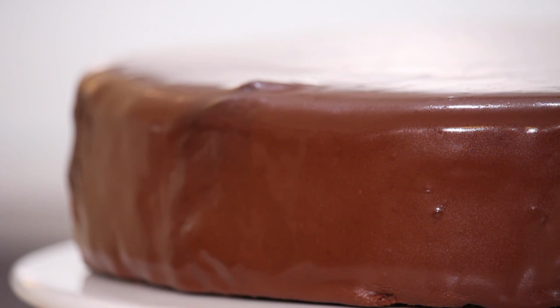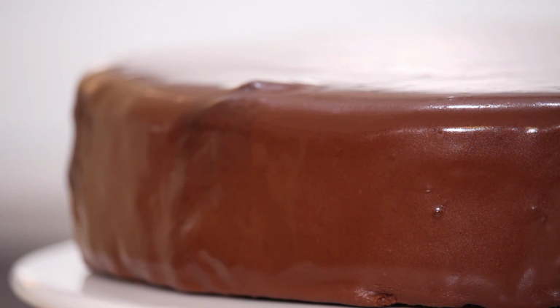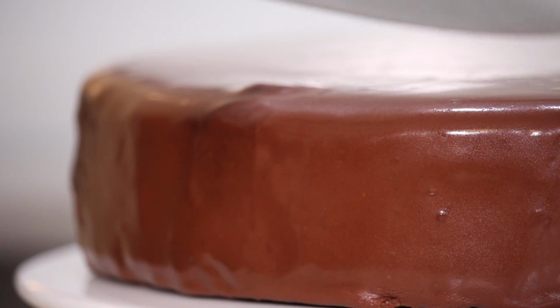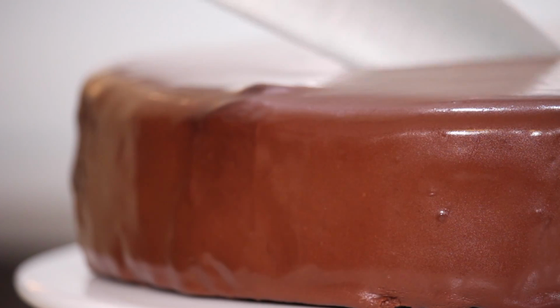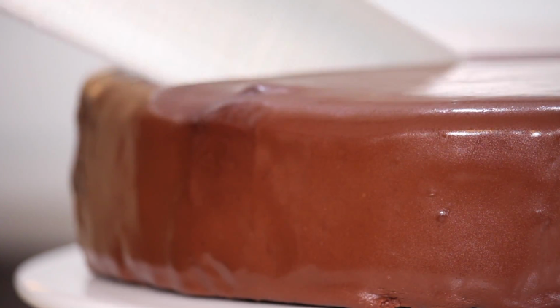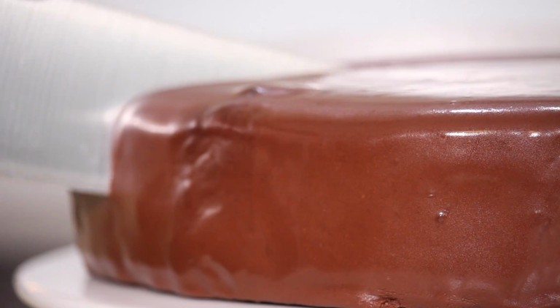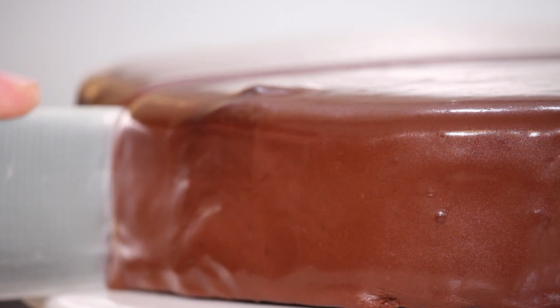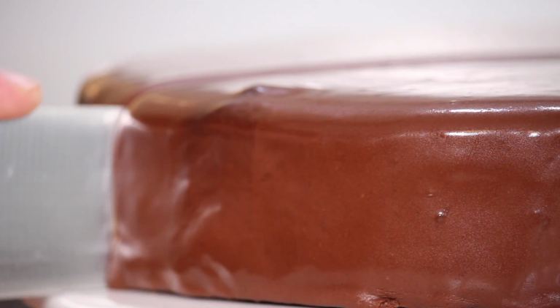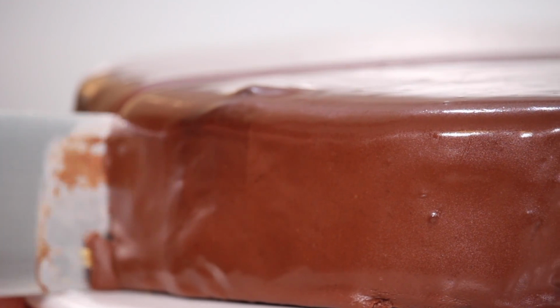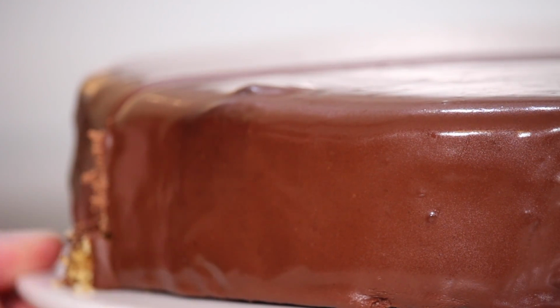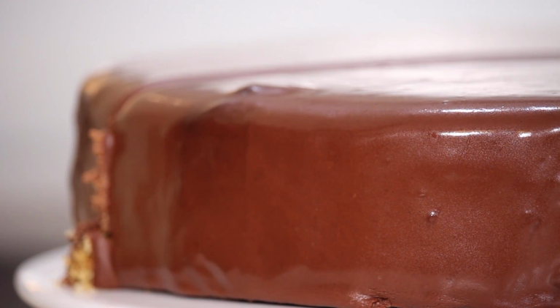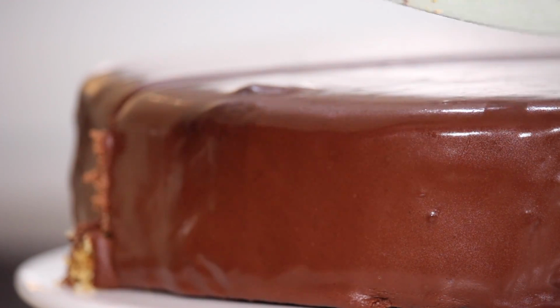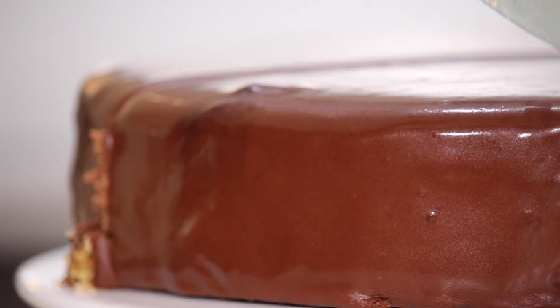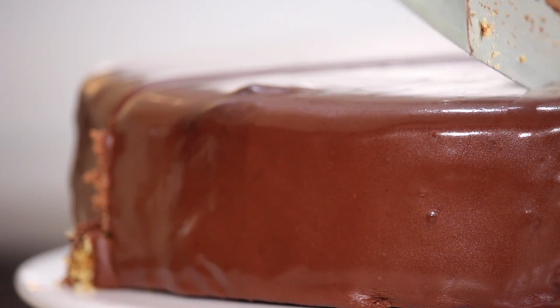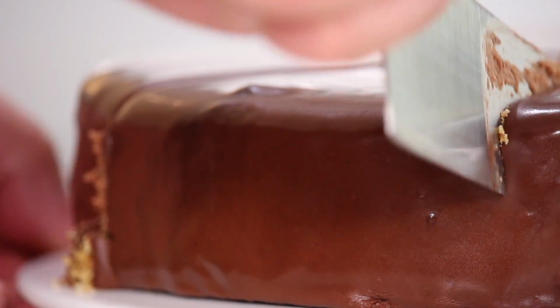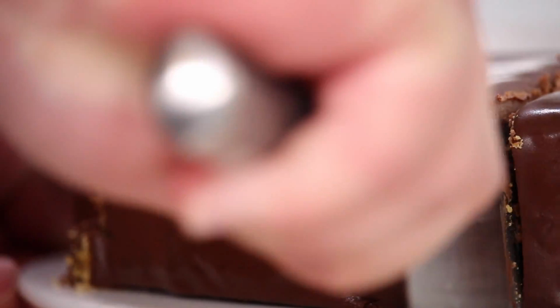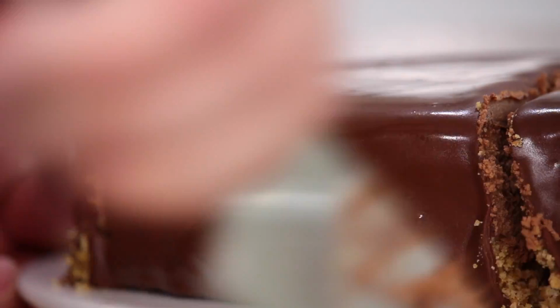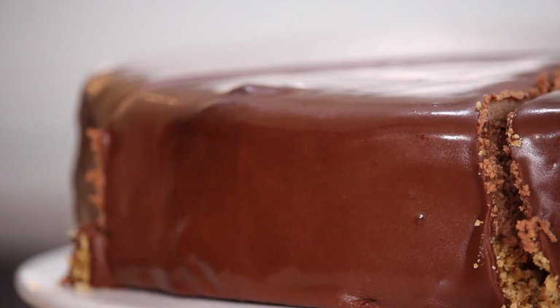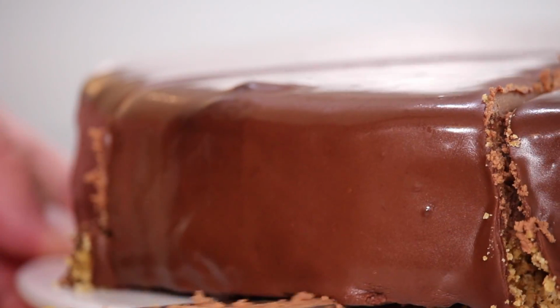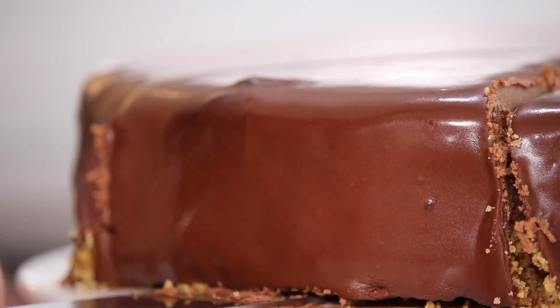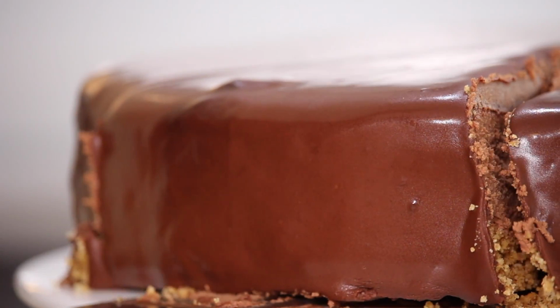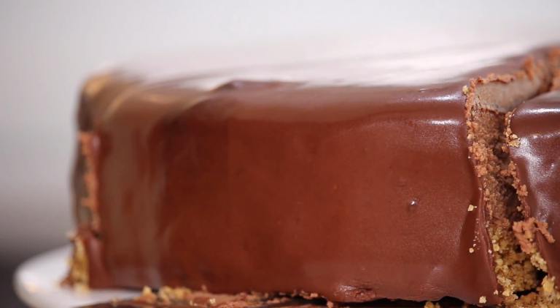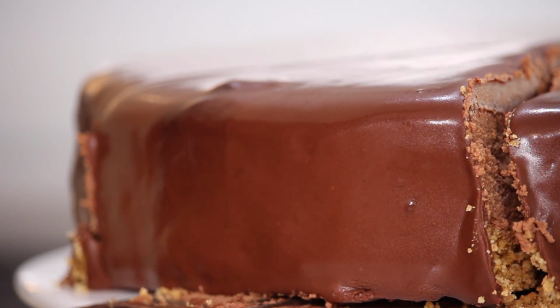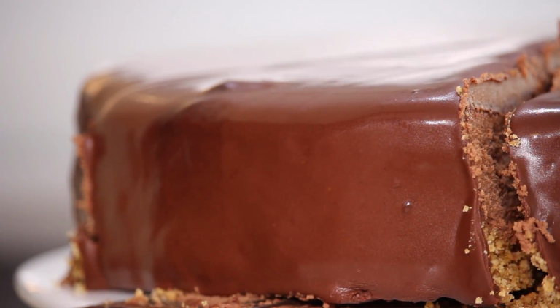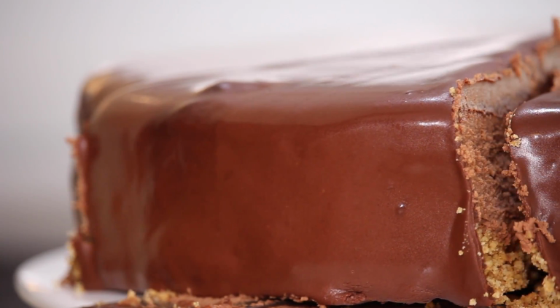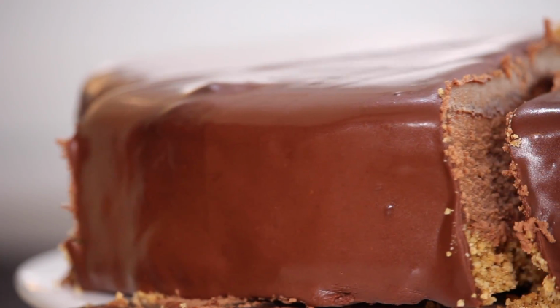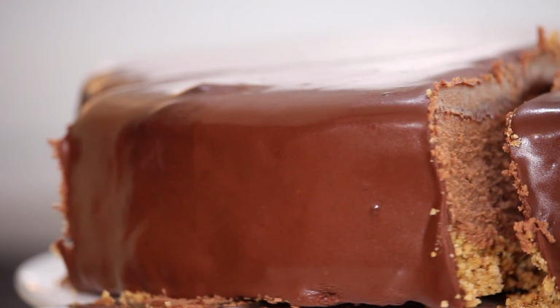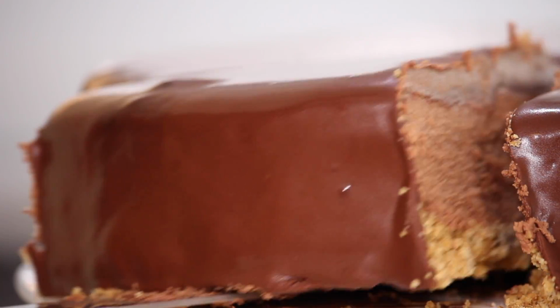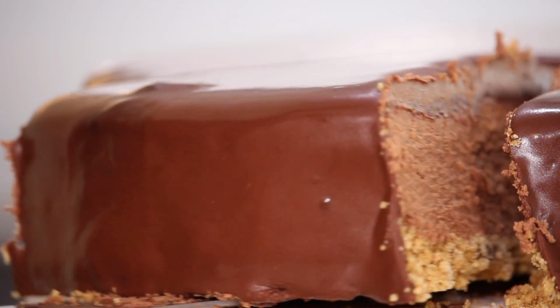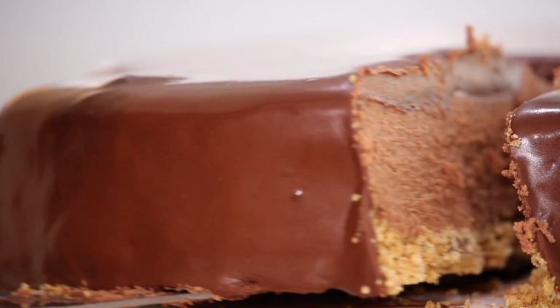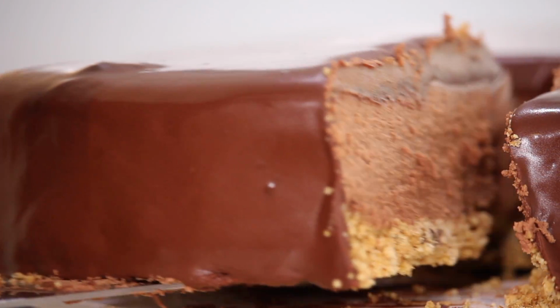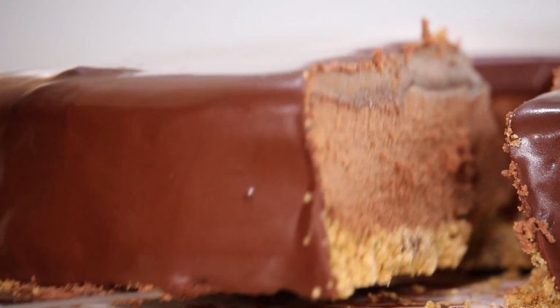3 amazing layers, so rich, decadent and so delicious. Slice and get stuck into that bad boy. We'll see you next week.